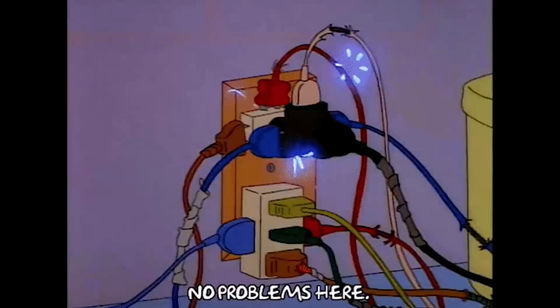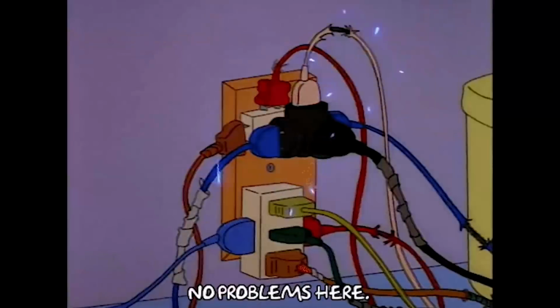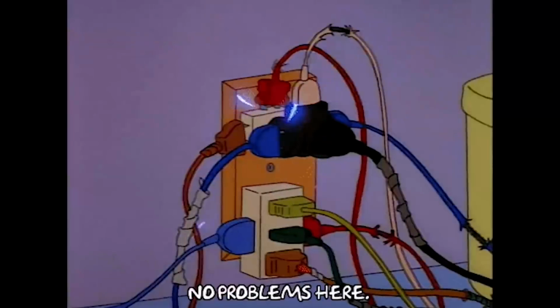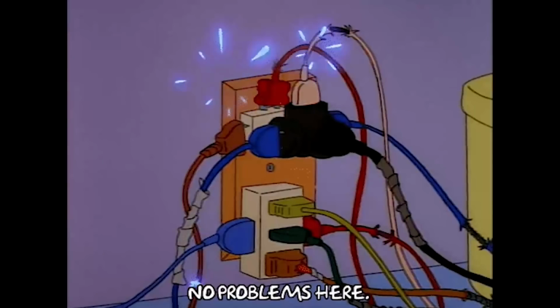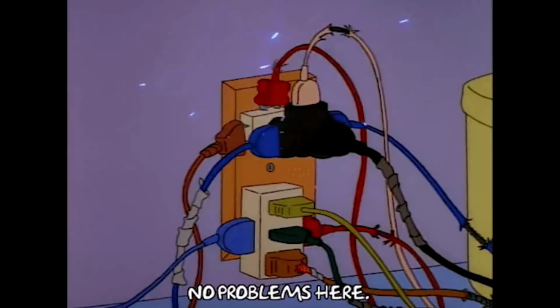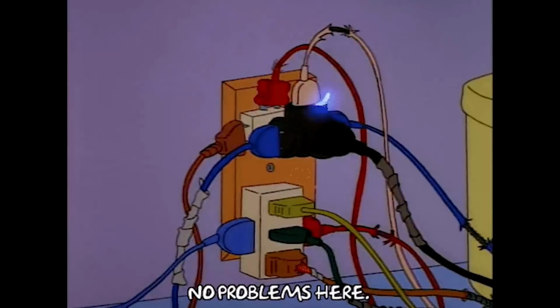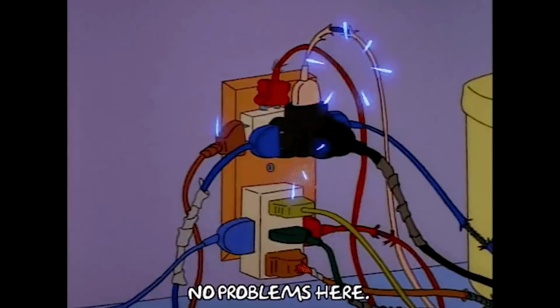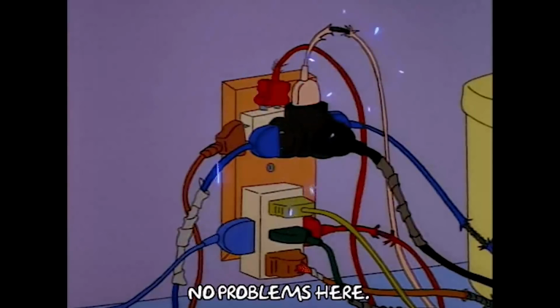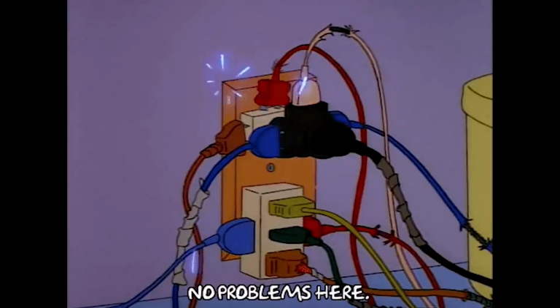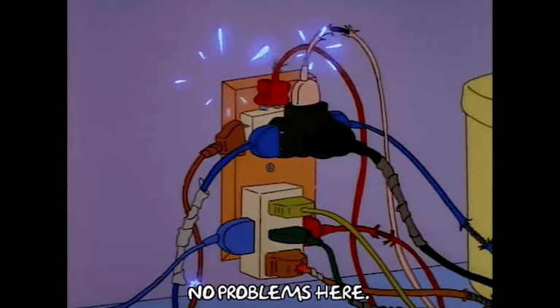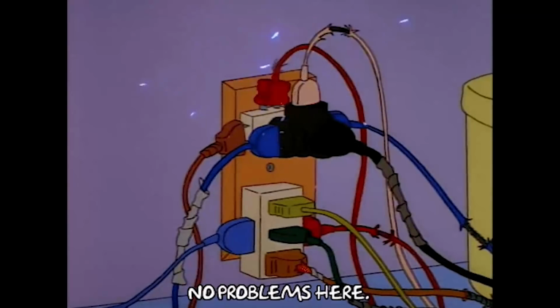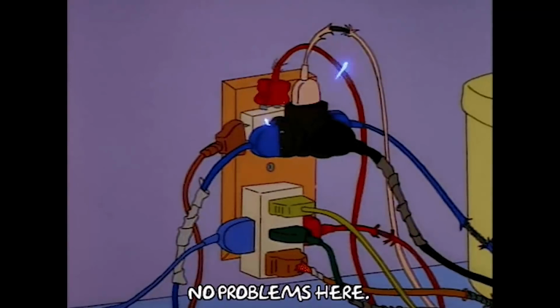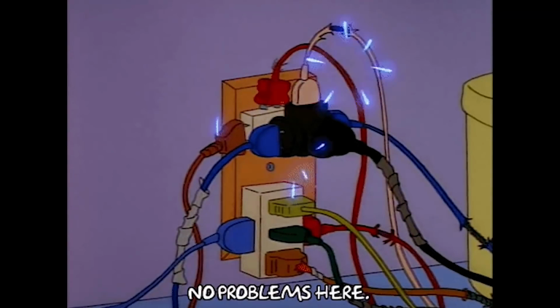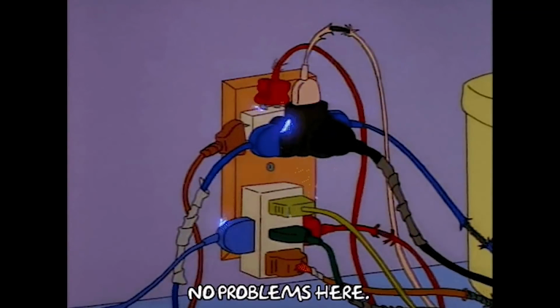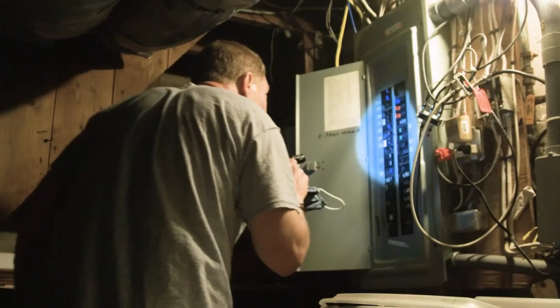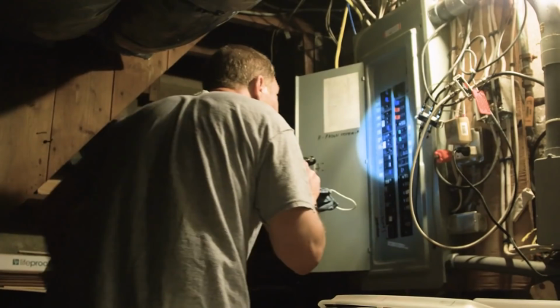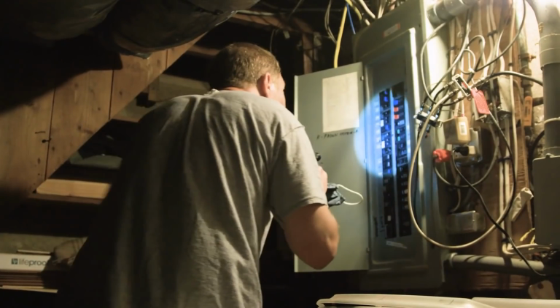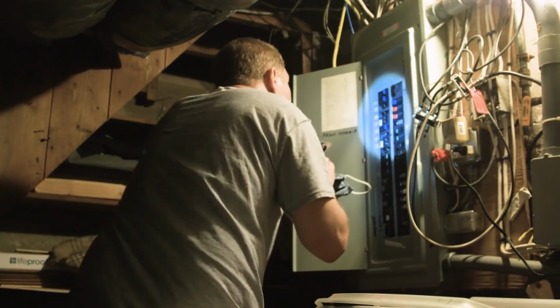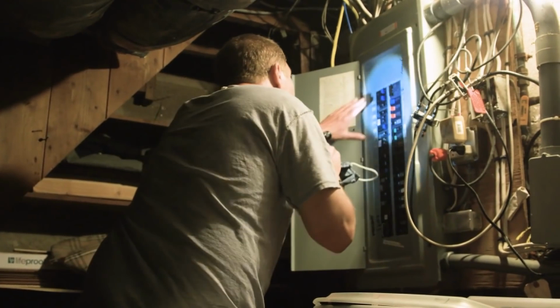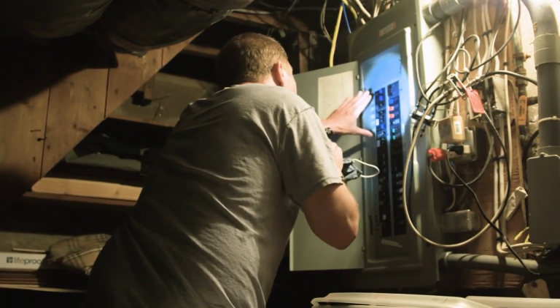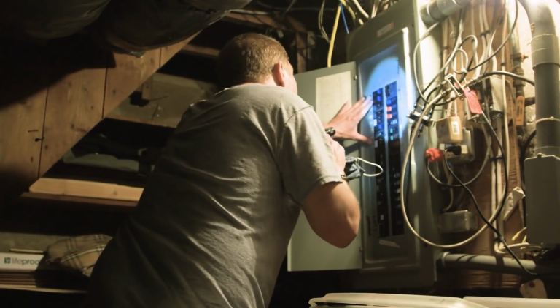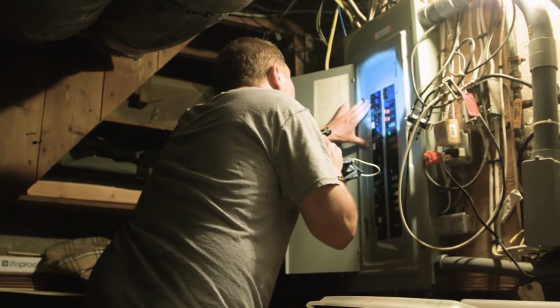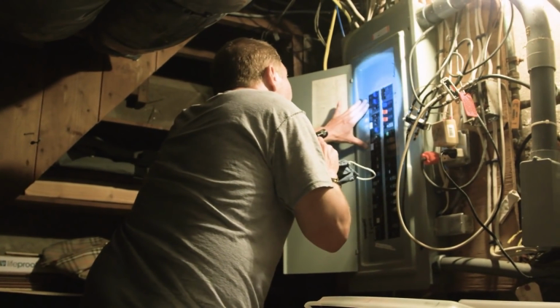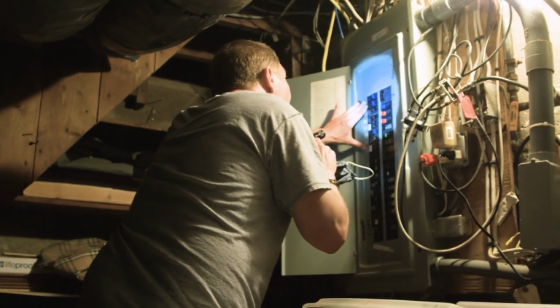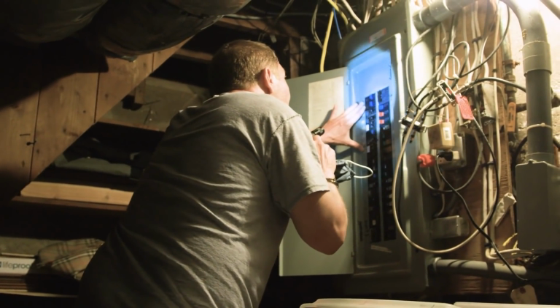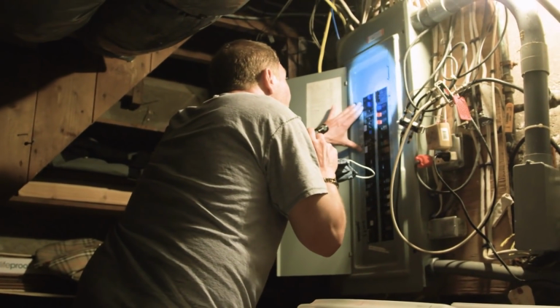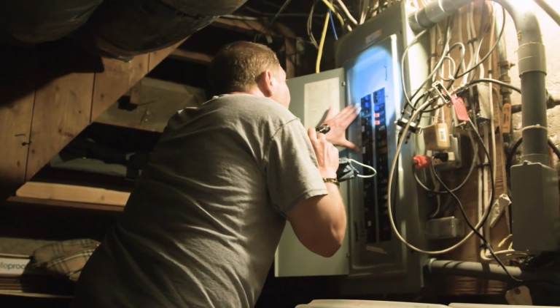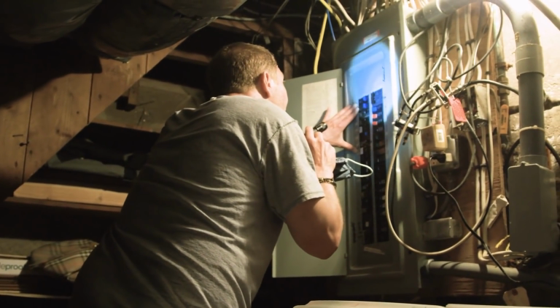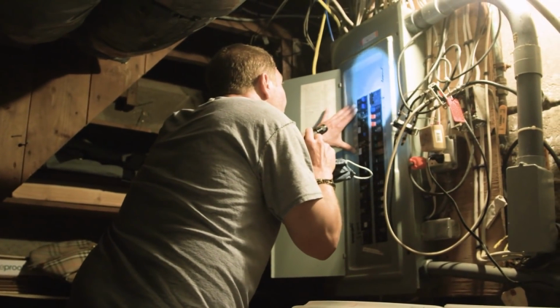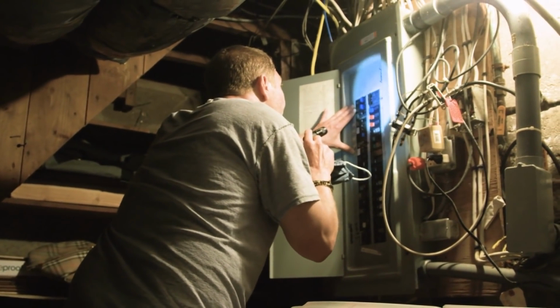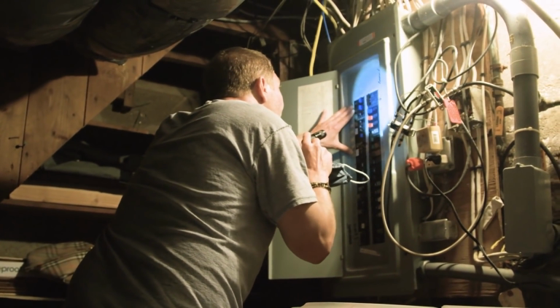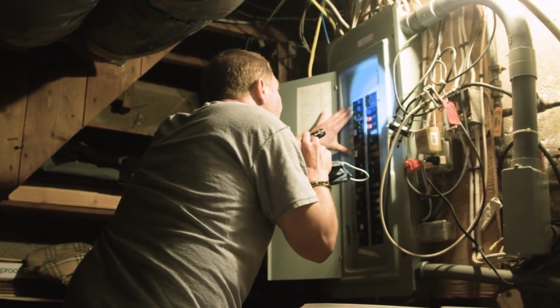All I can say is, if you live in the US, you may need to get familiar with your circuit breaker.